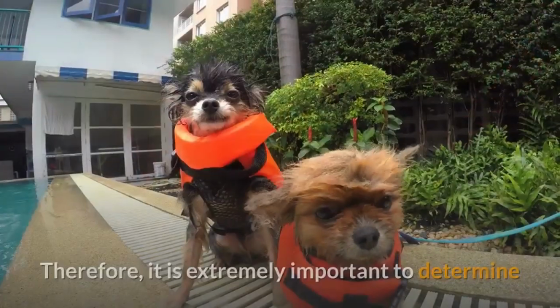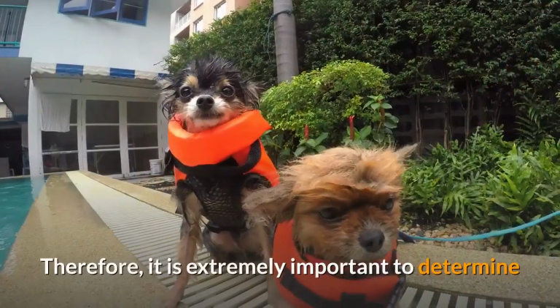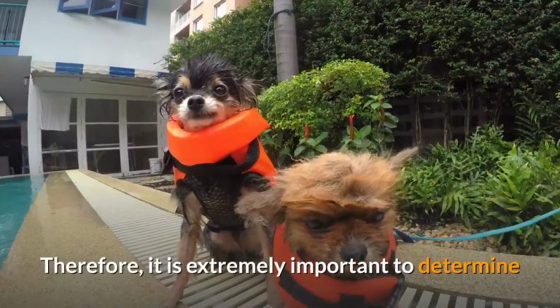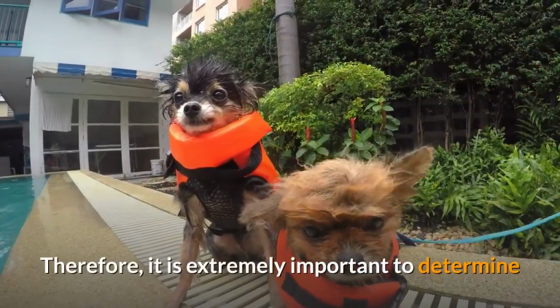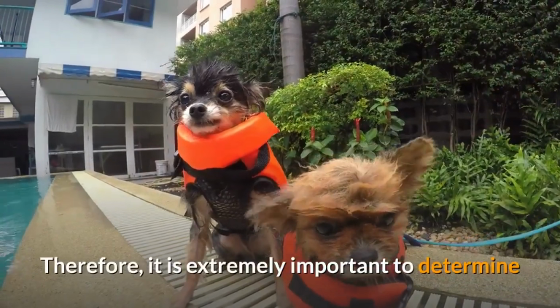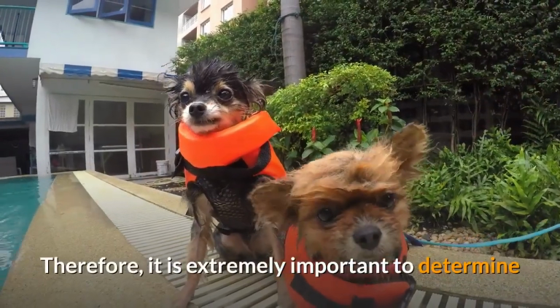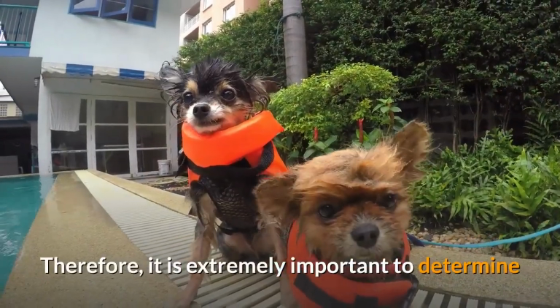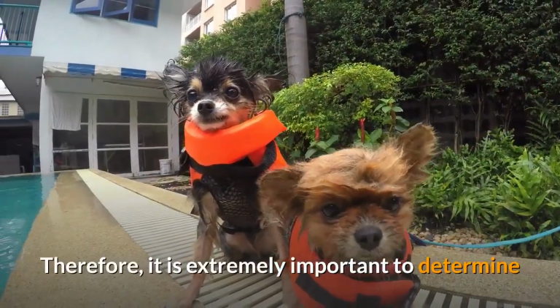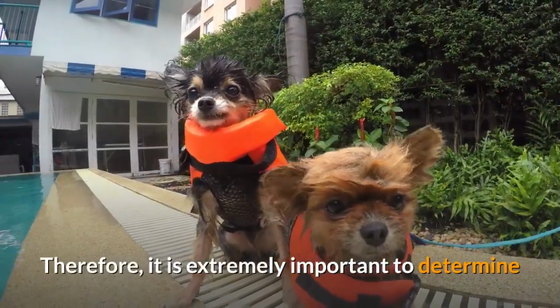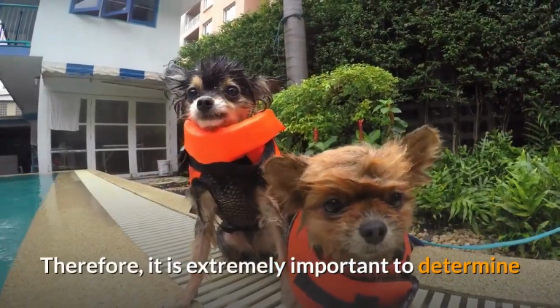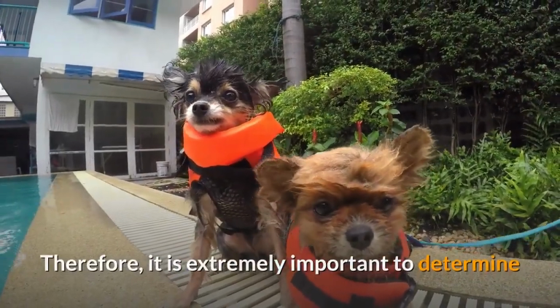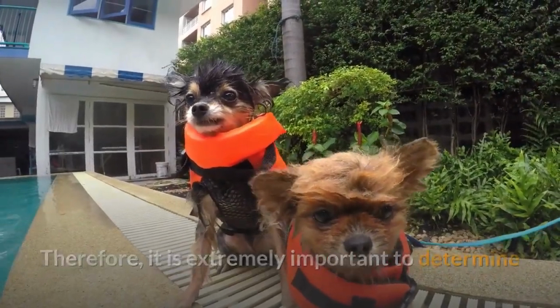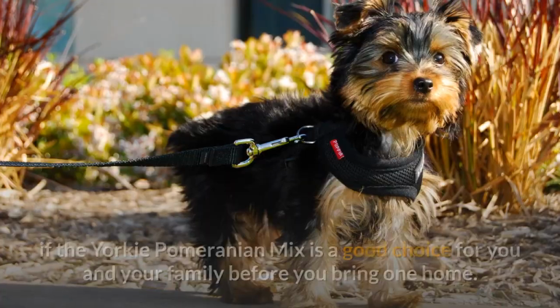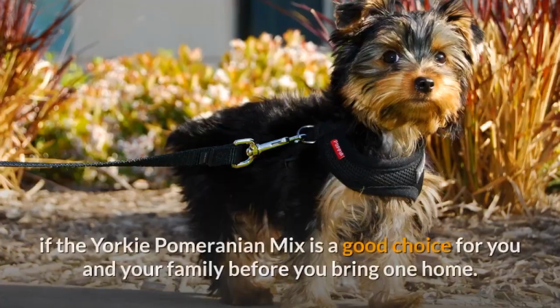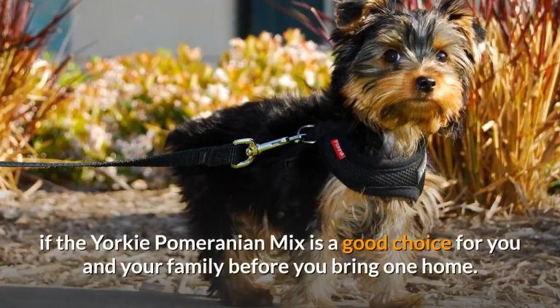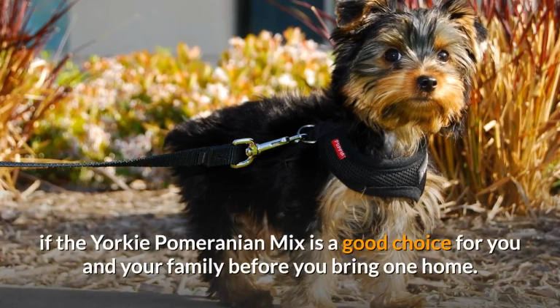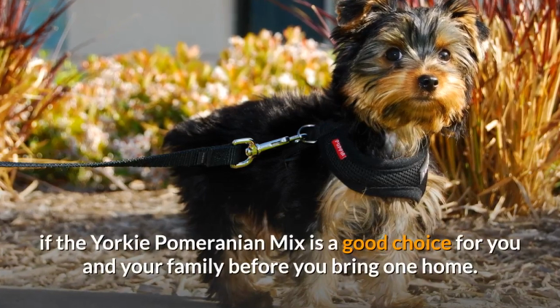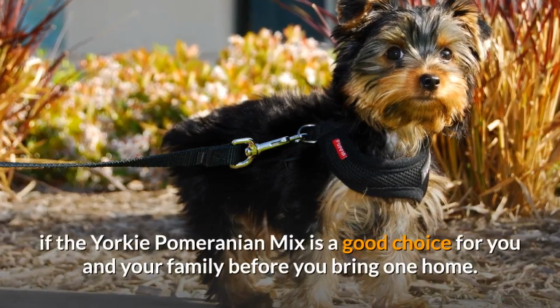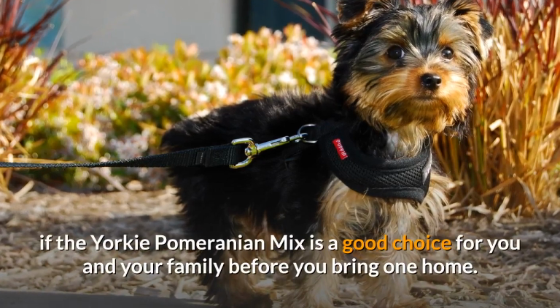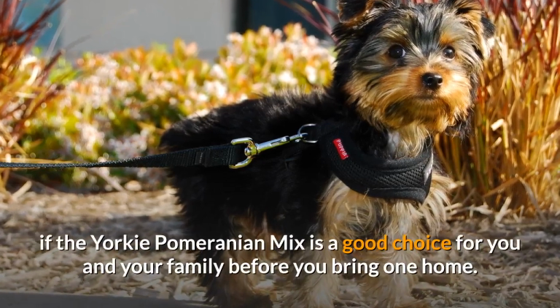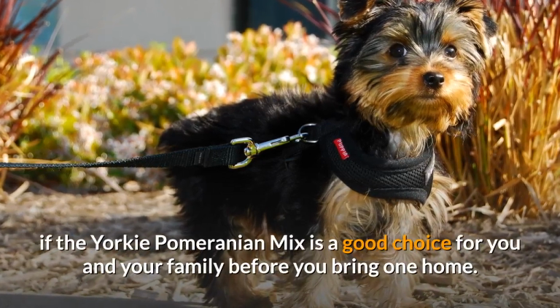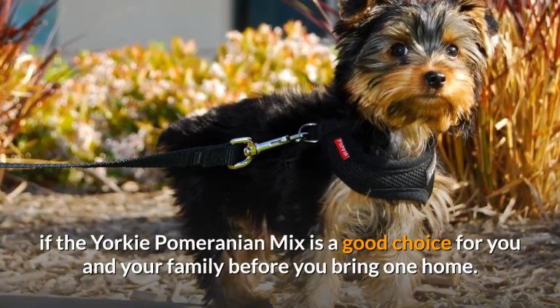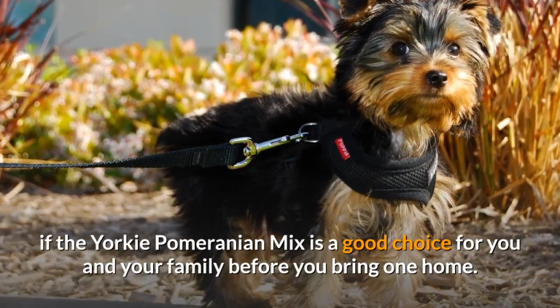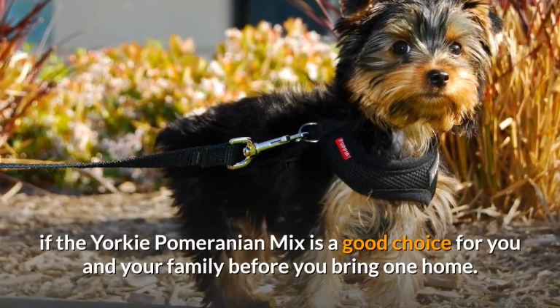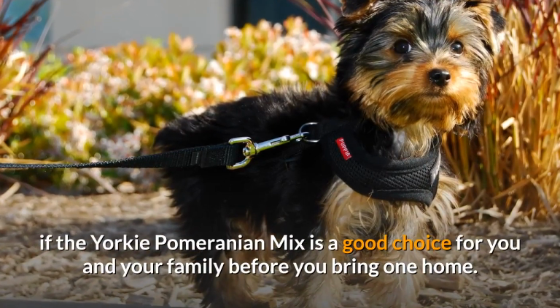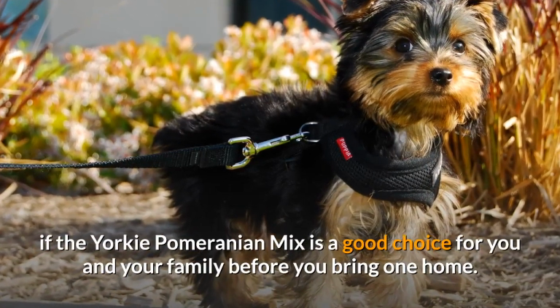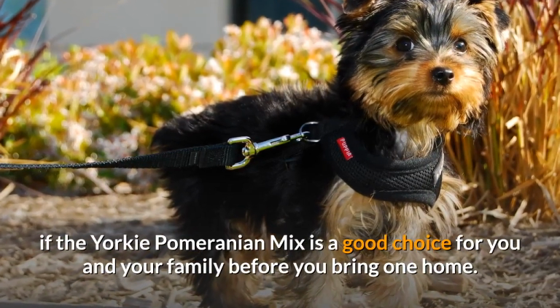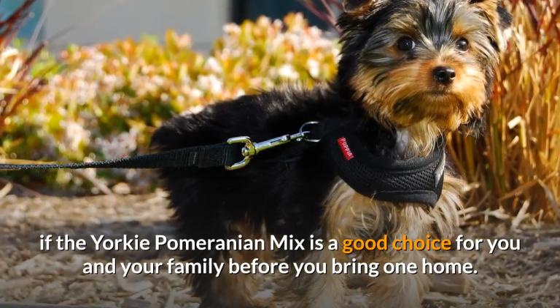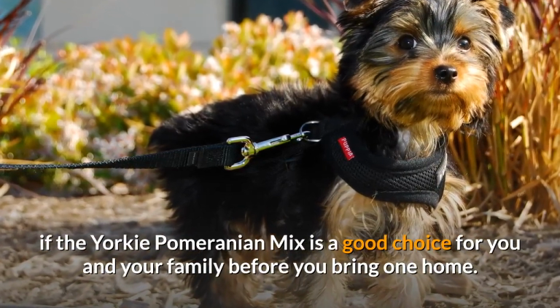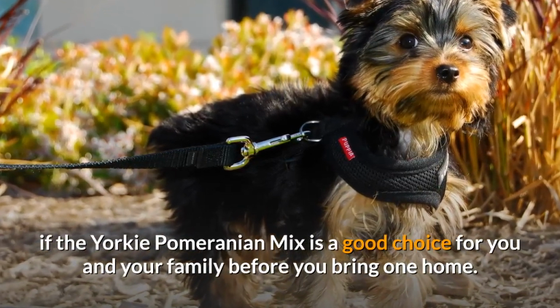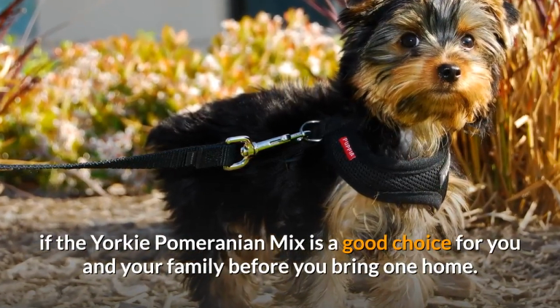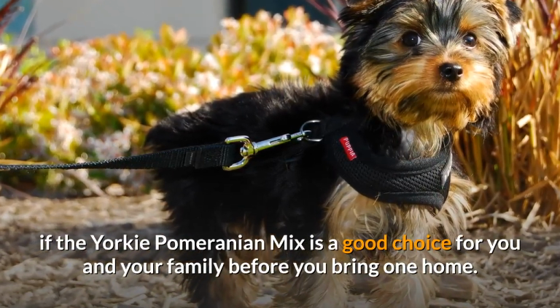Therefore, it is extremely important to determine if the Yorkie Pomeranian mix is a good choice for you and your family before you bring one home.